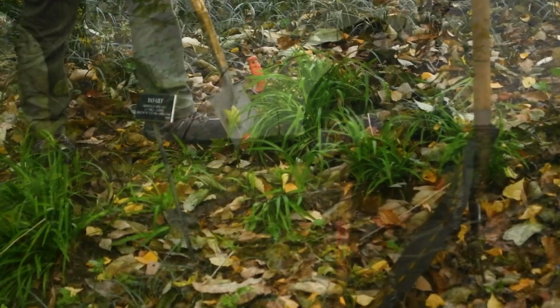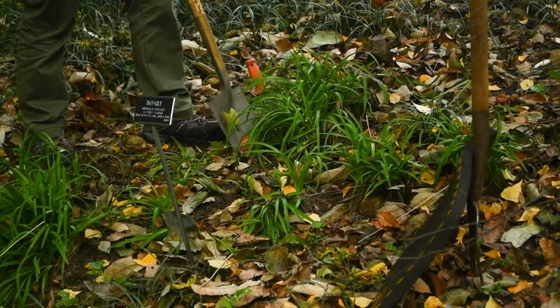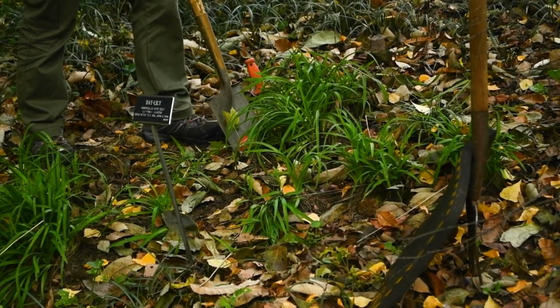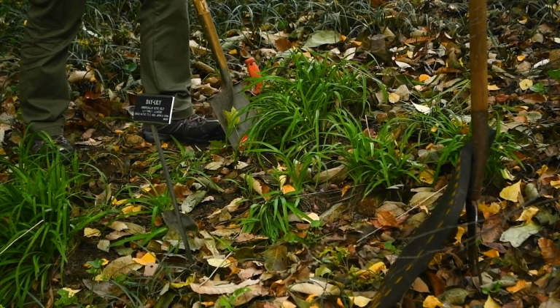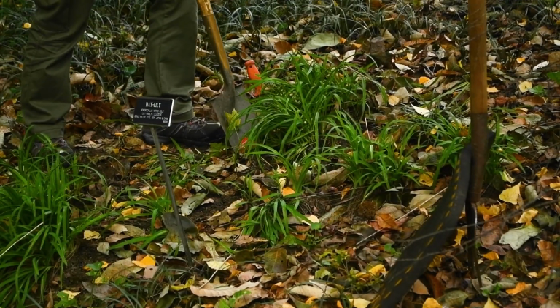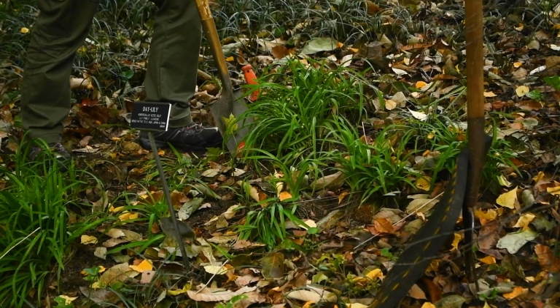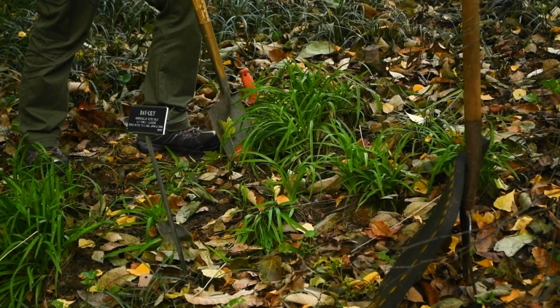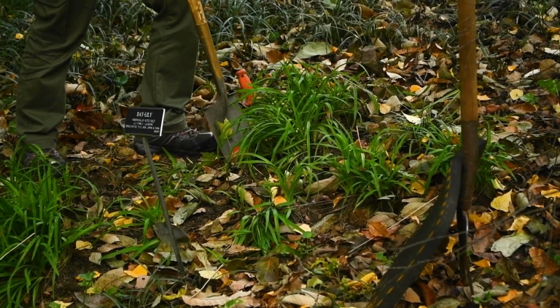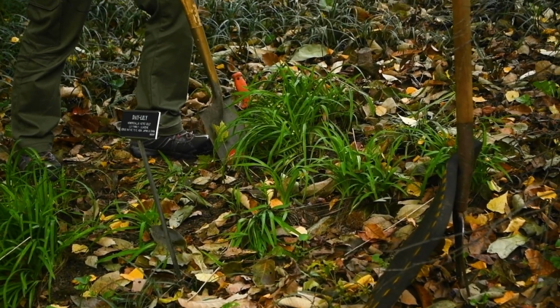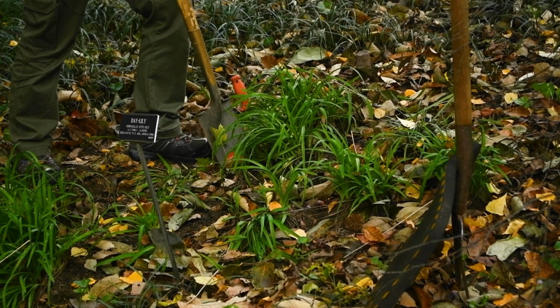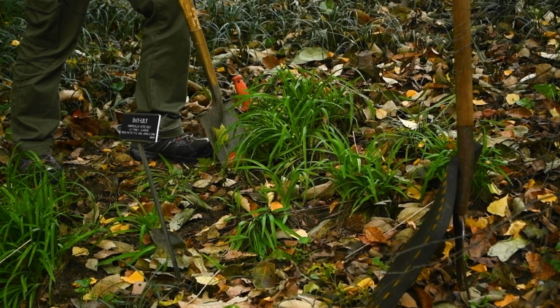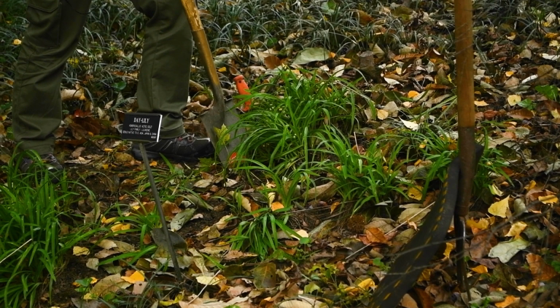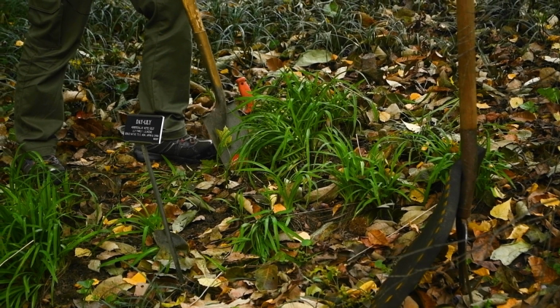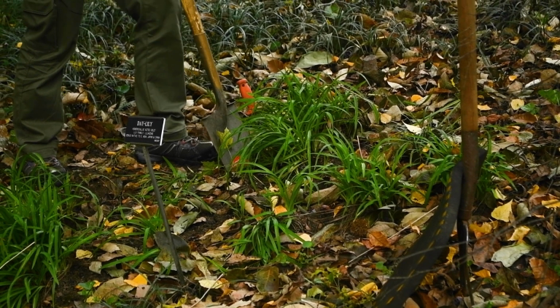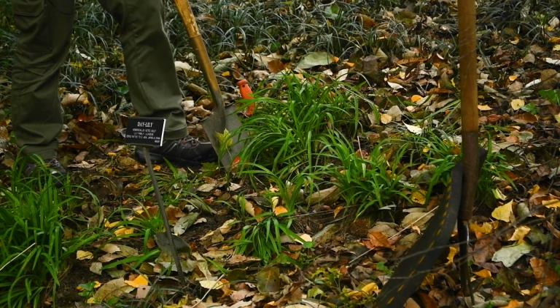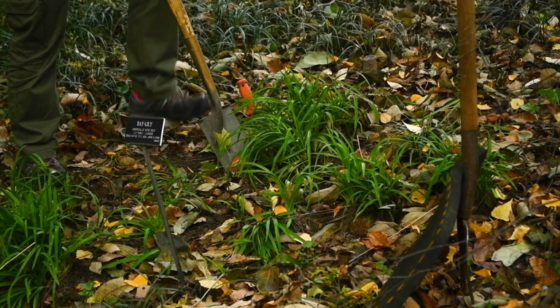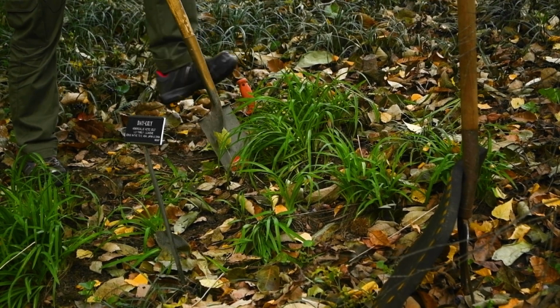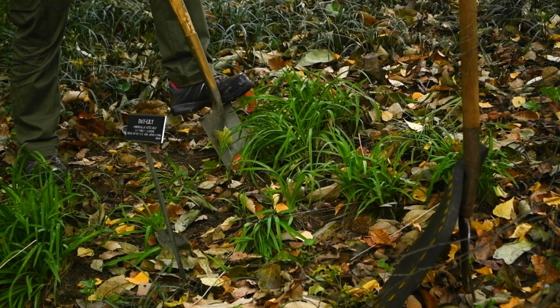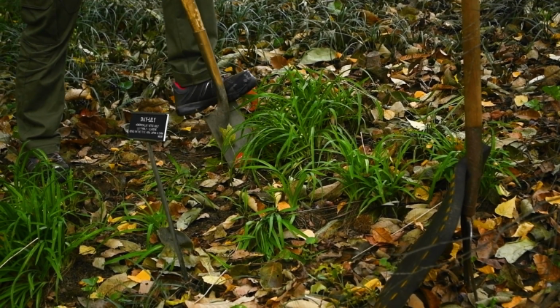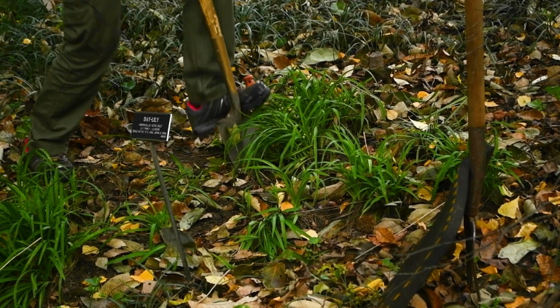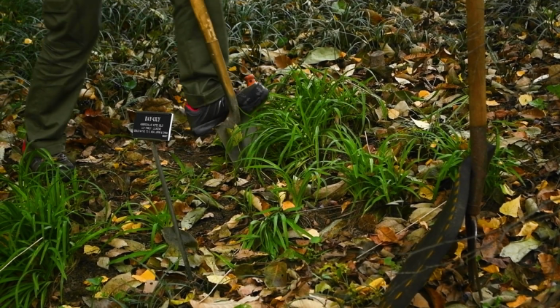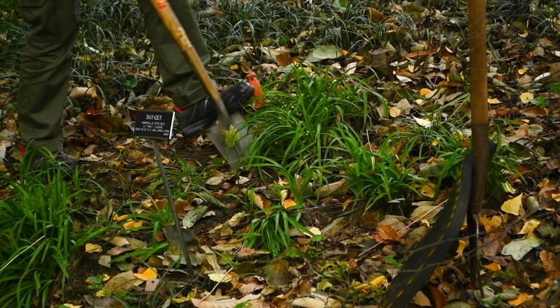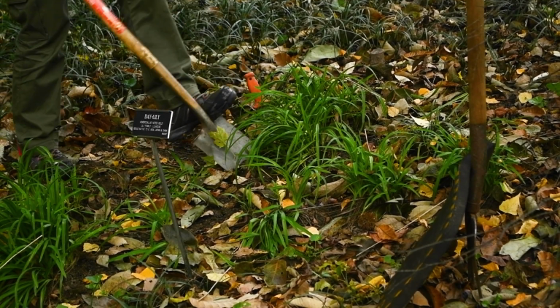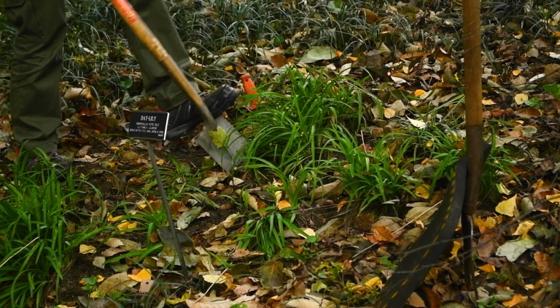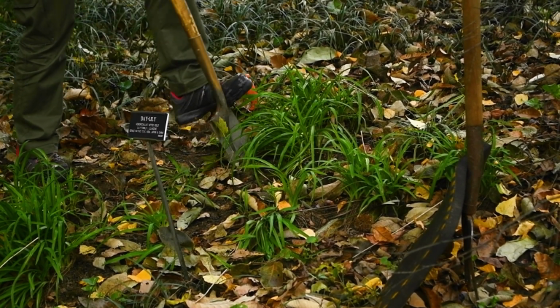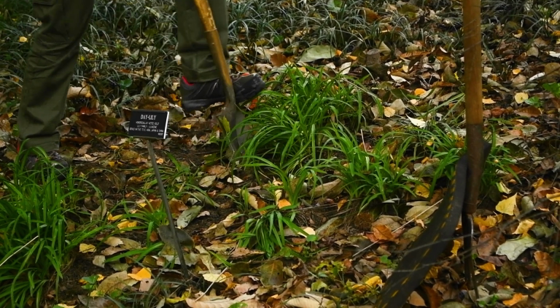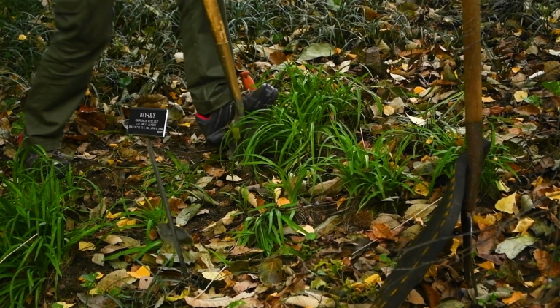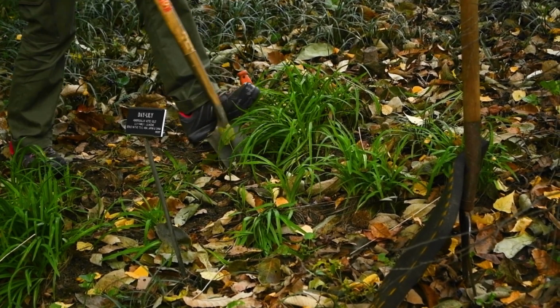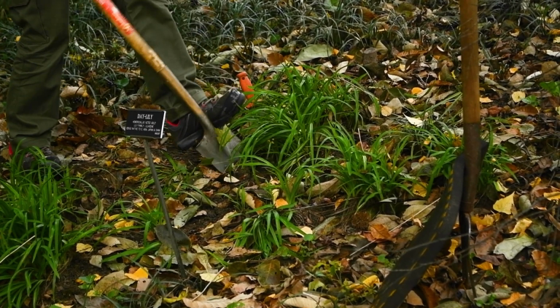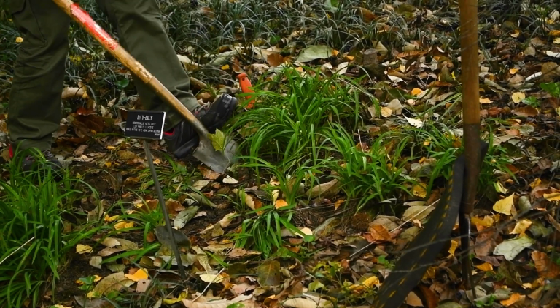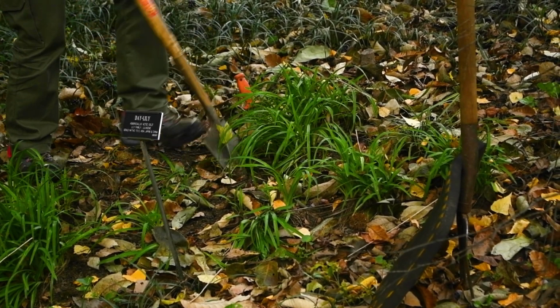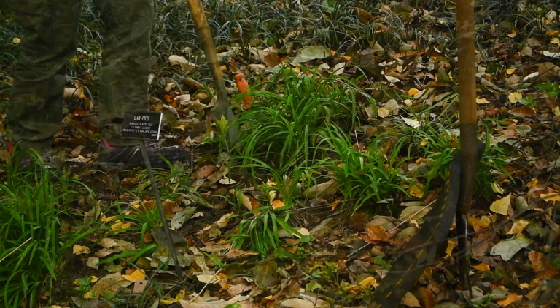First, choose the plant you want to divide. This is a daylily. You want to dig it up by going all around the plant with your spade.